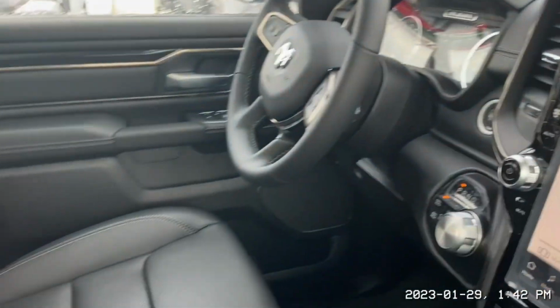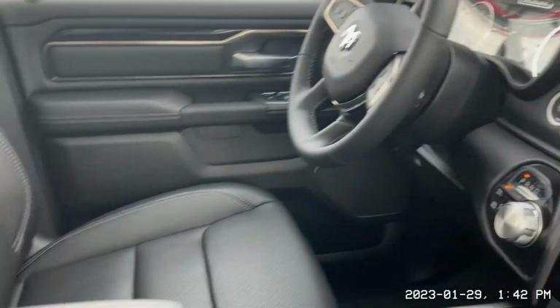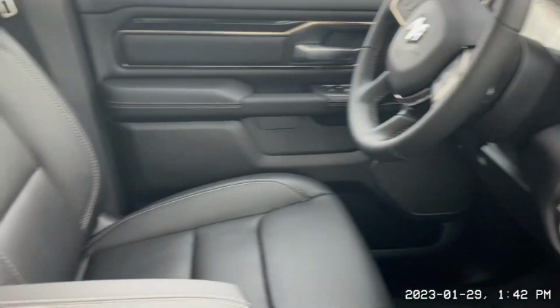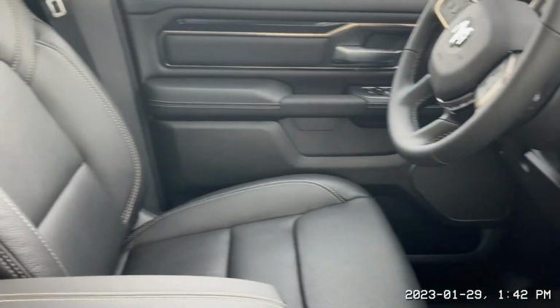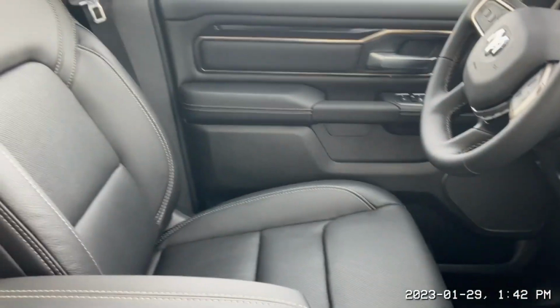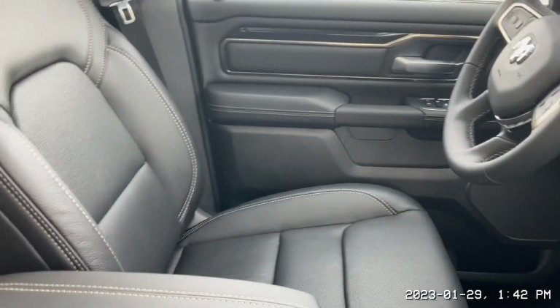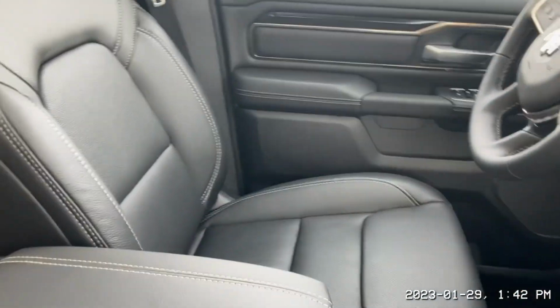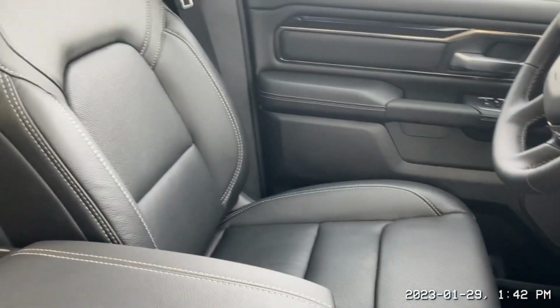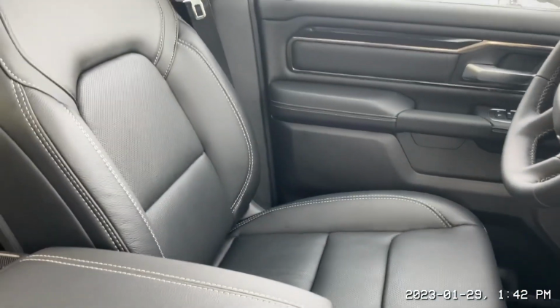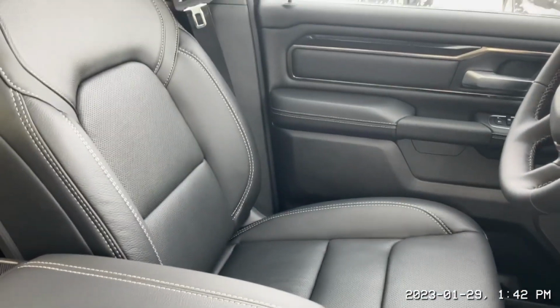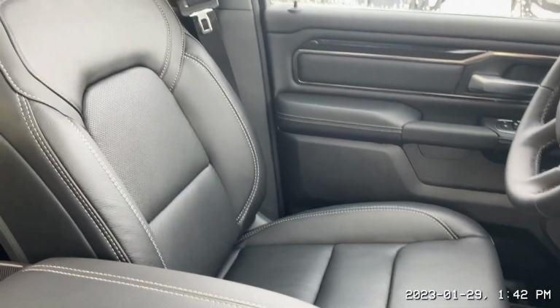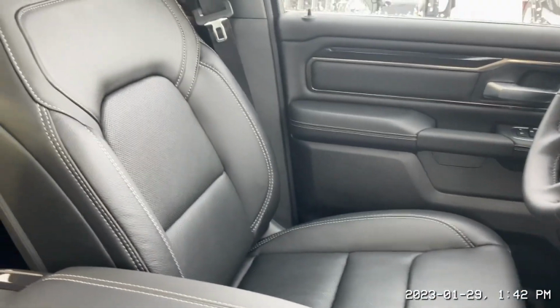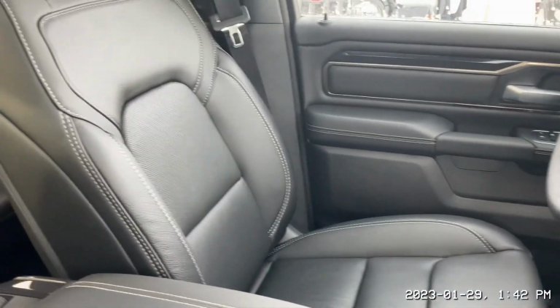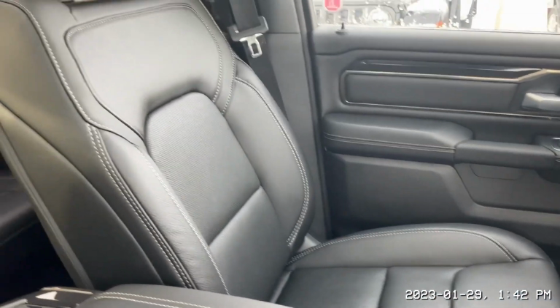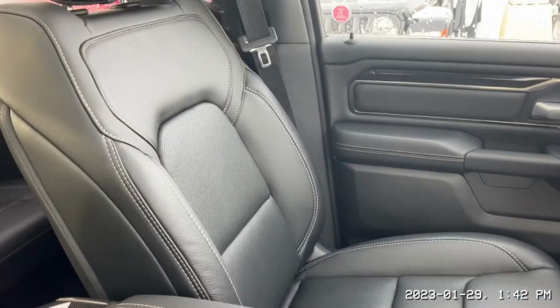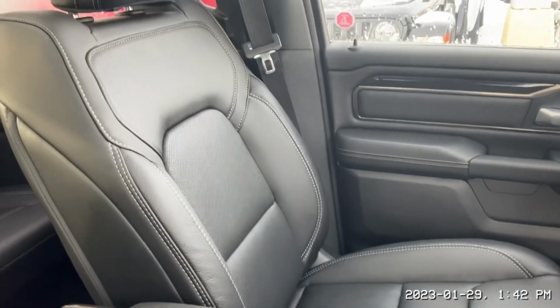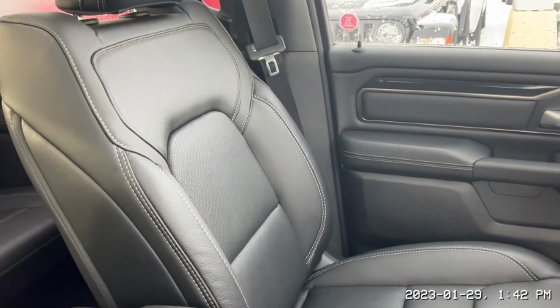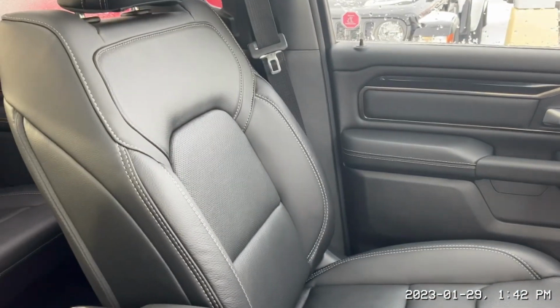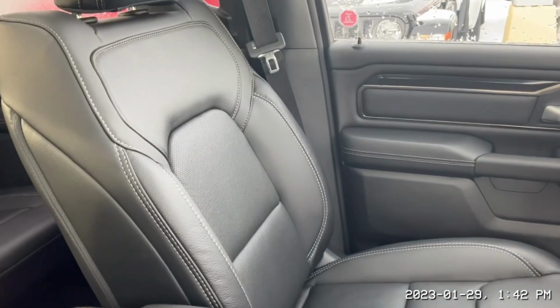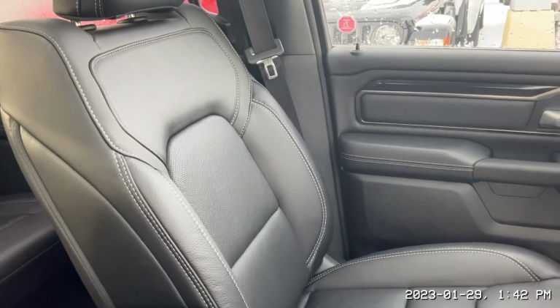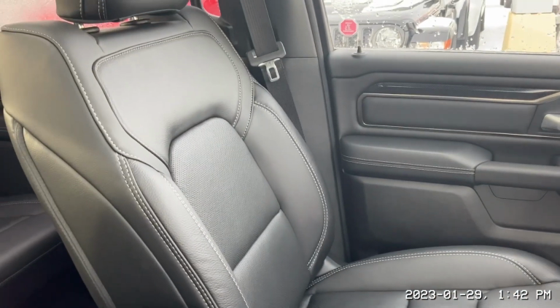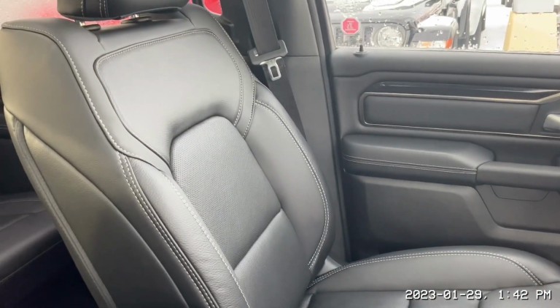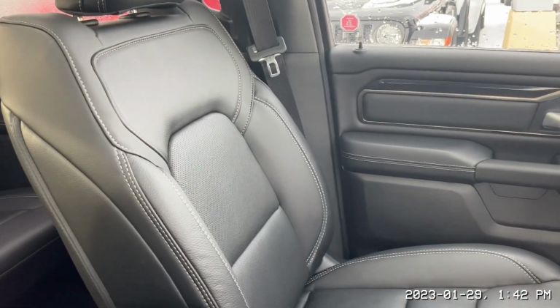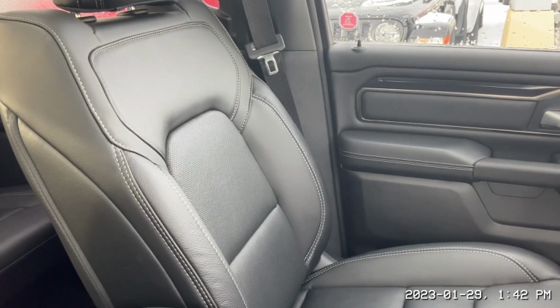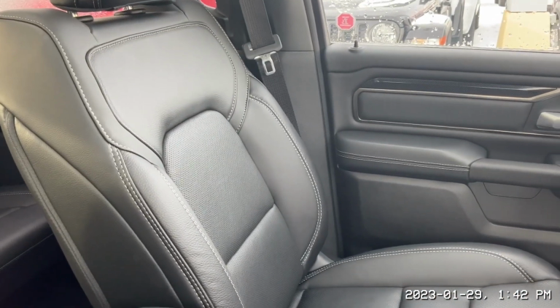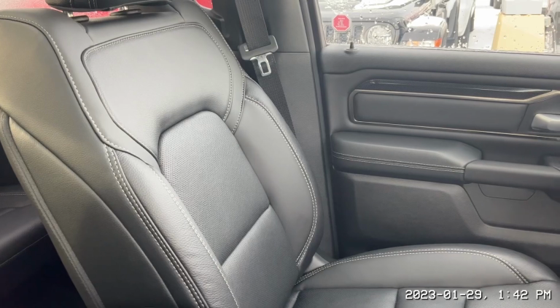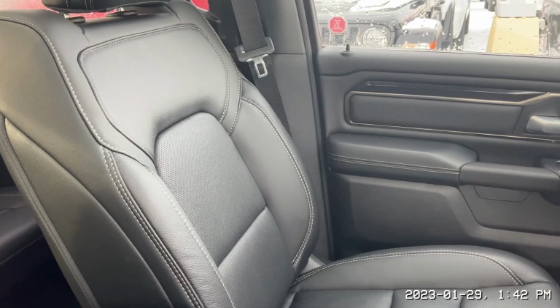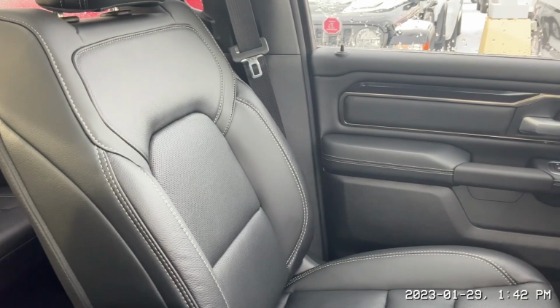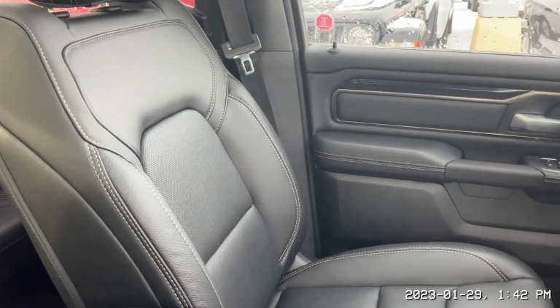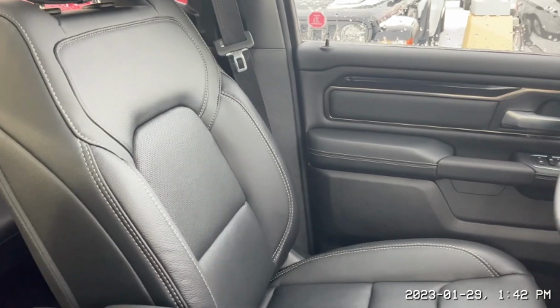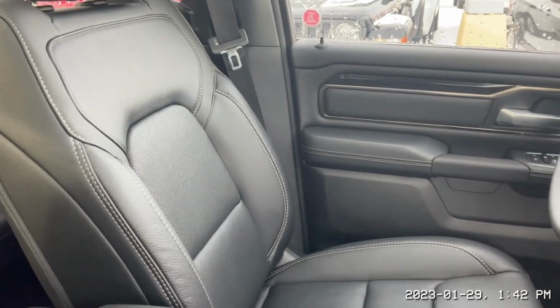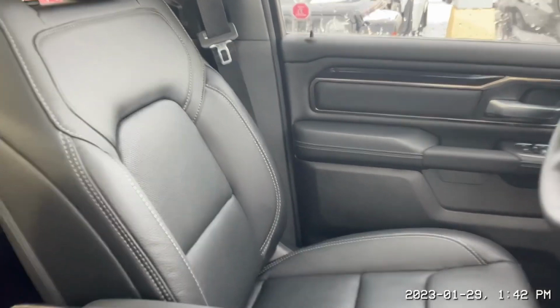Let's take one more look at those beautiful seats there Bob — up front you're getting heated and vented as well.